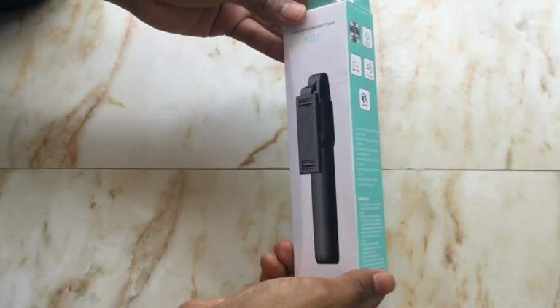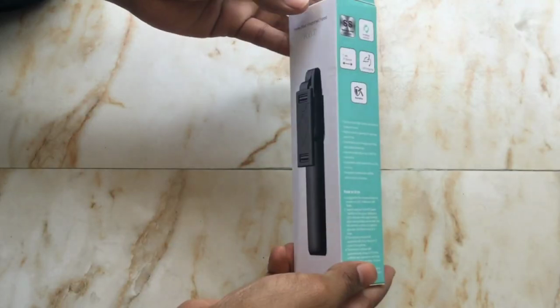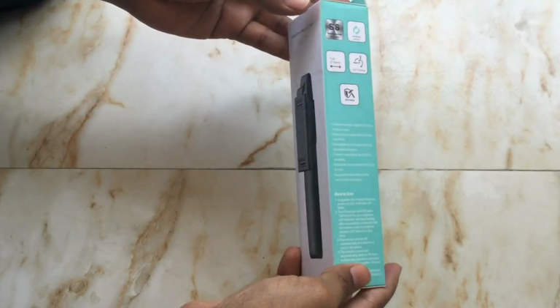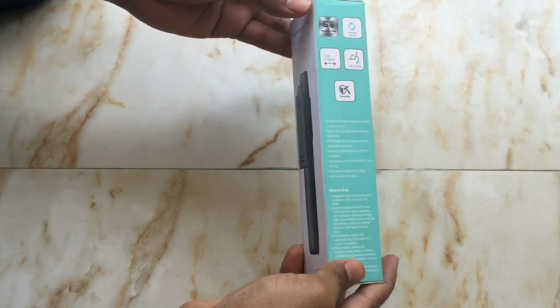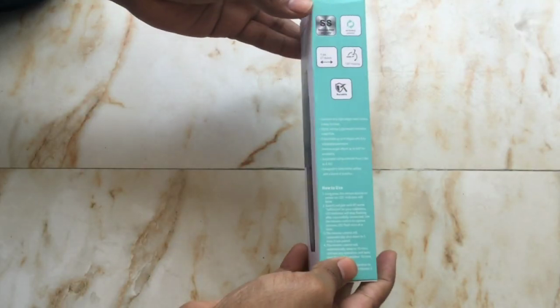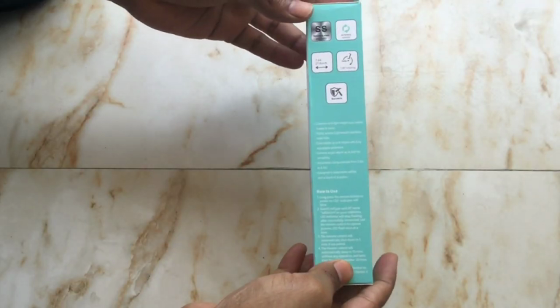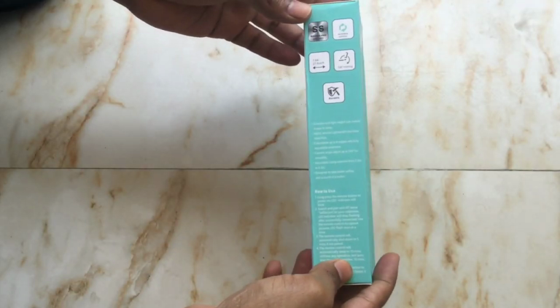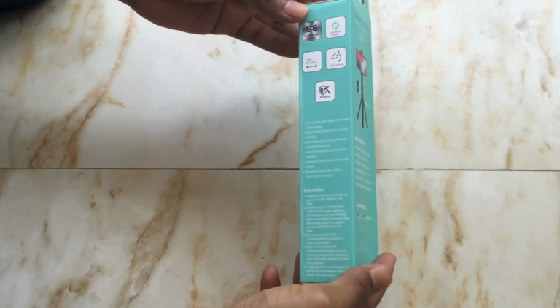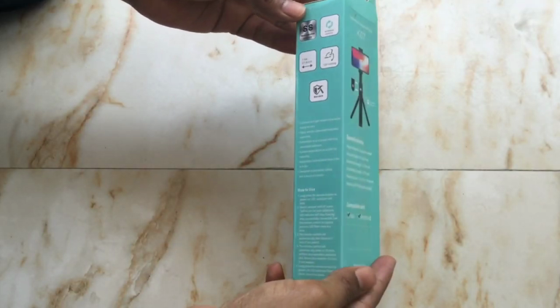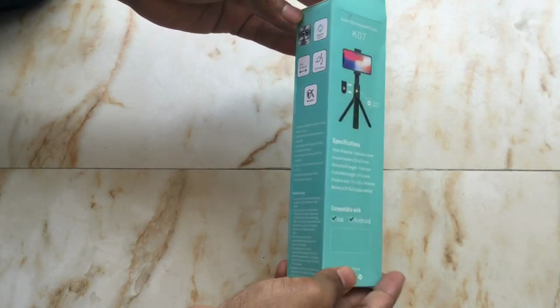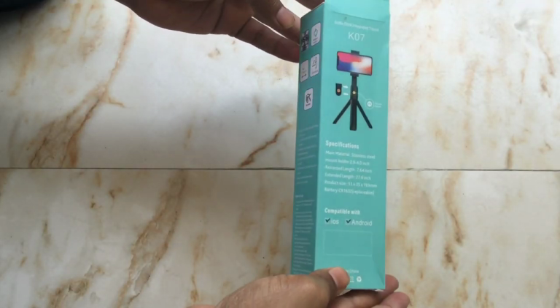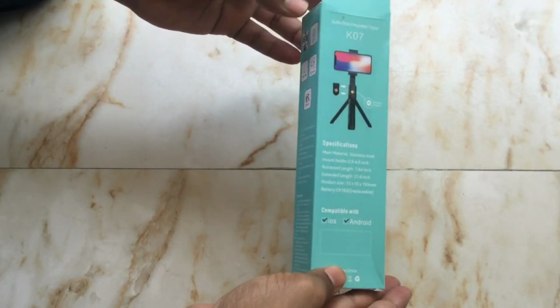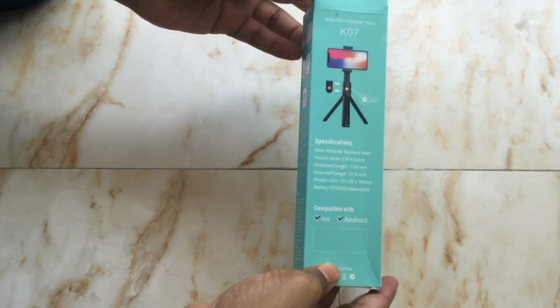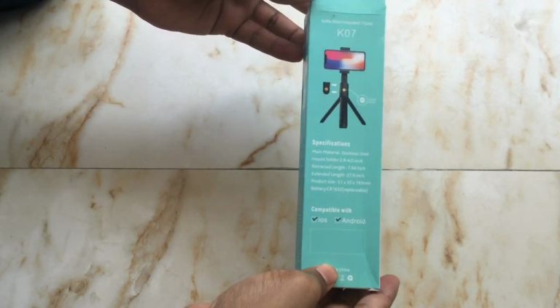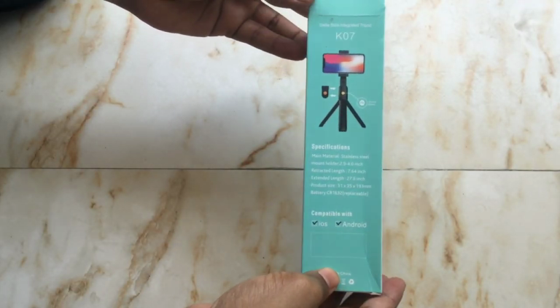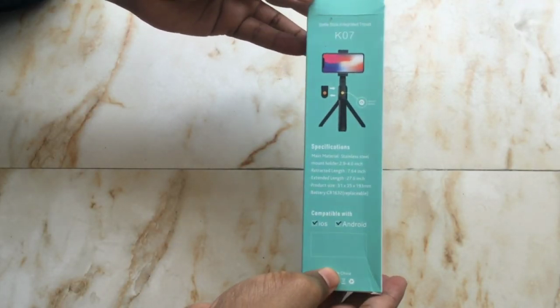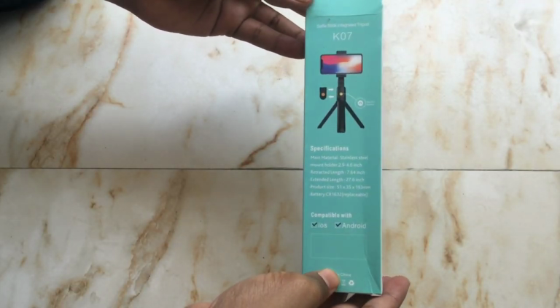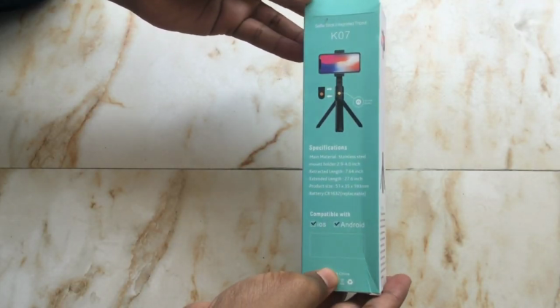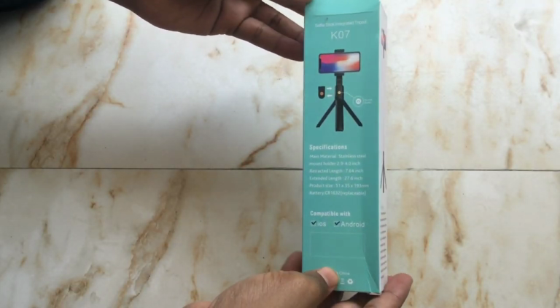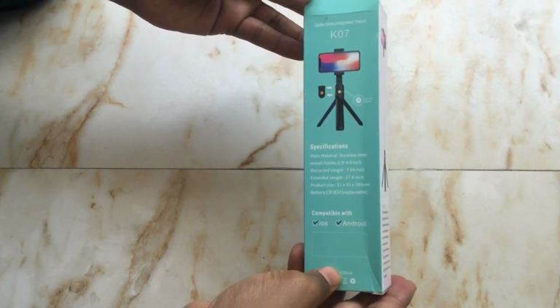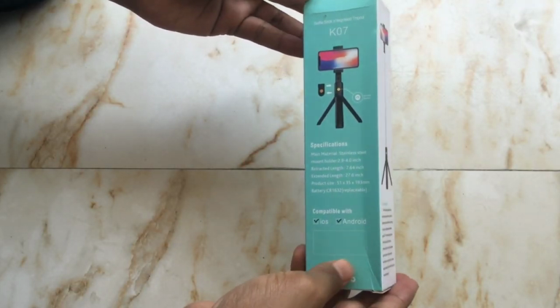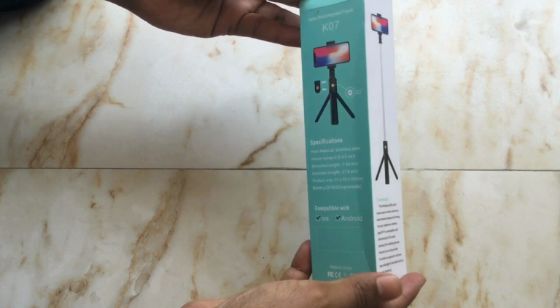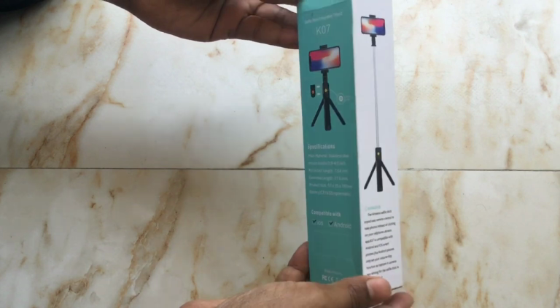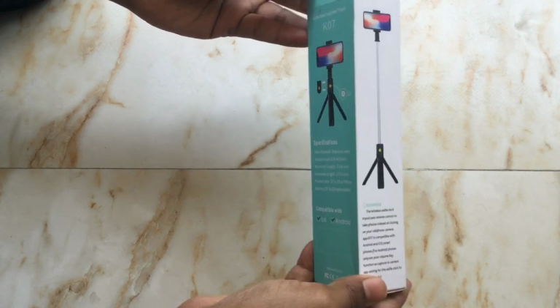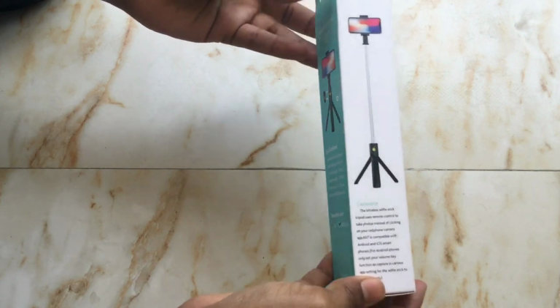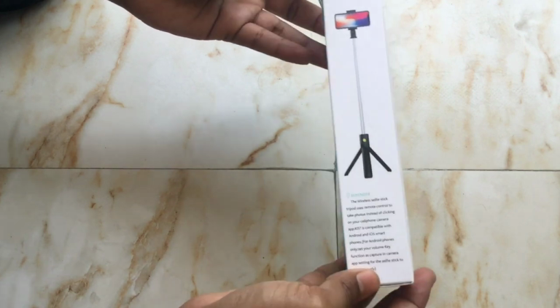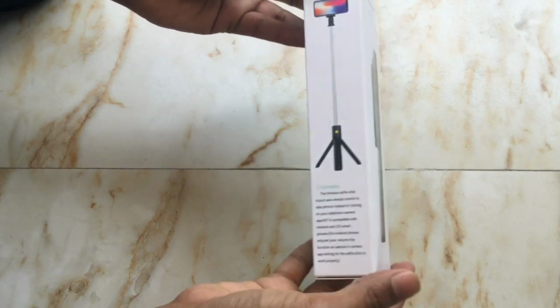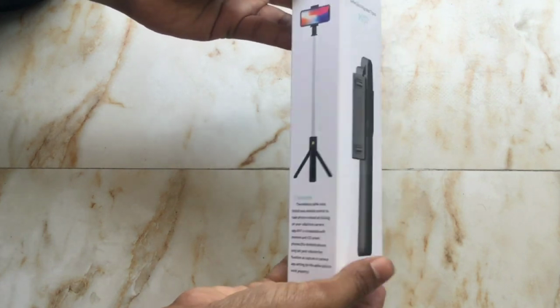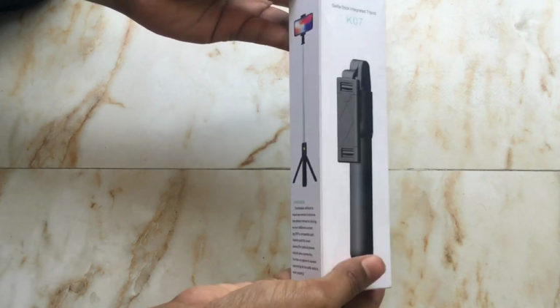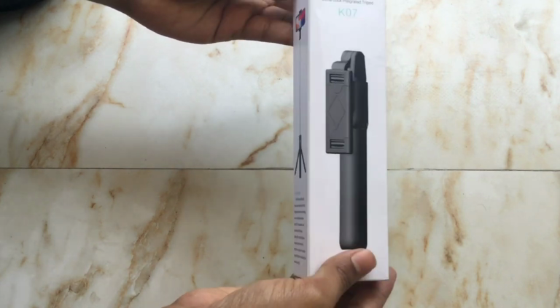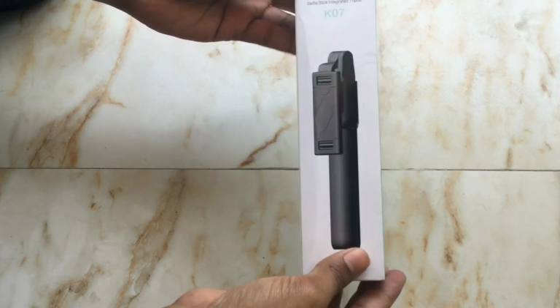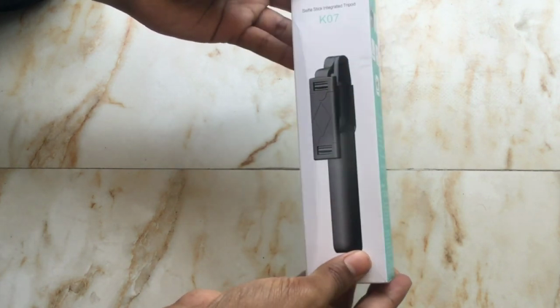Dear viewers, welcome to the K07 Selfie Stick Integrated Tripod review video.